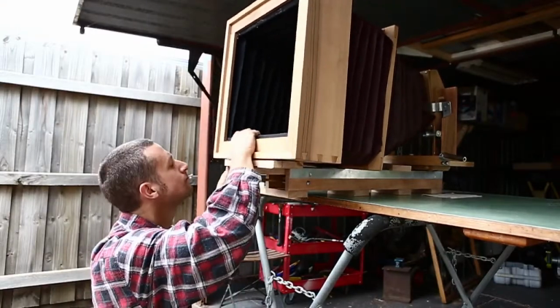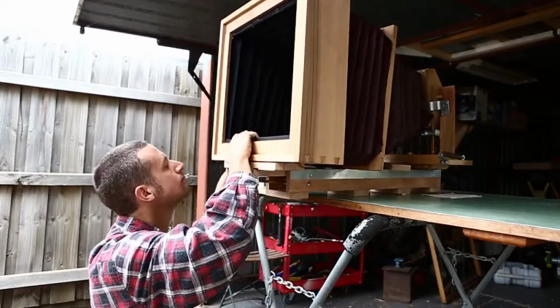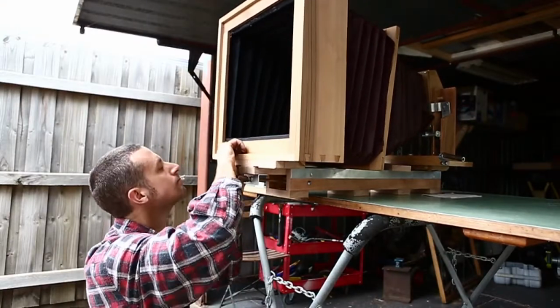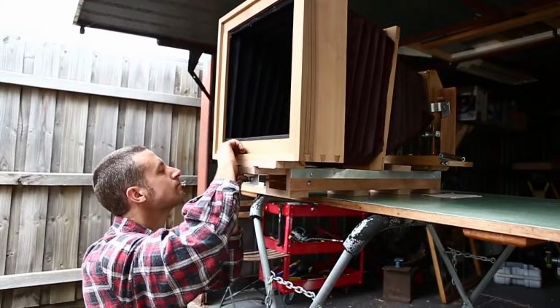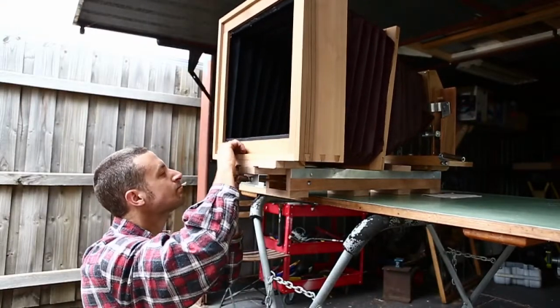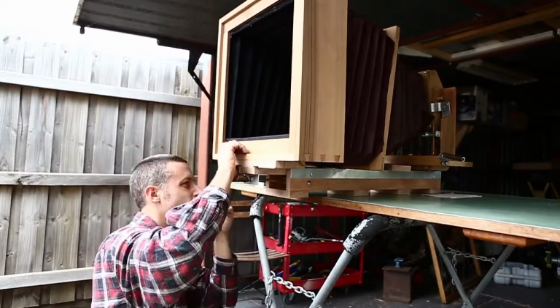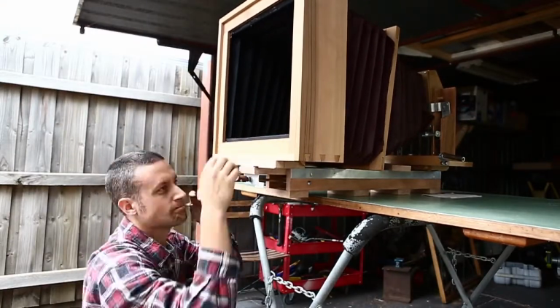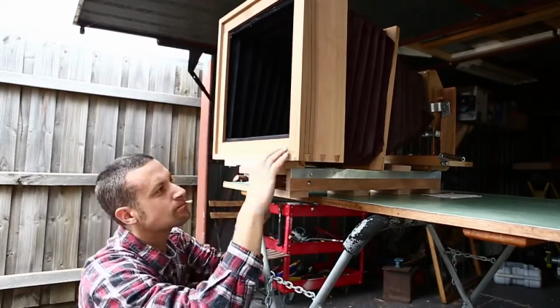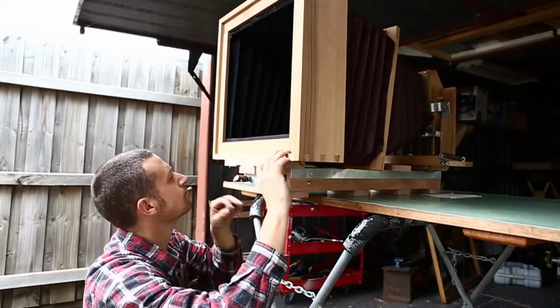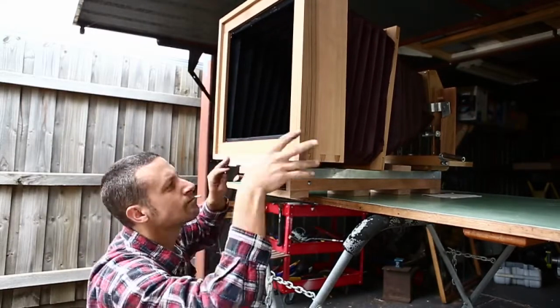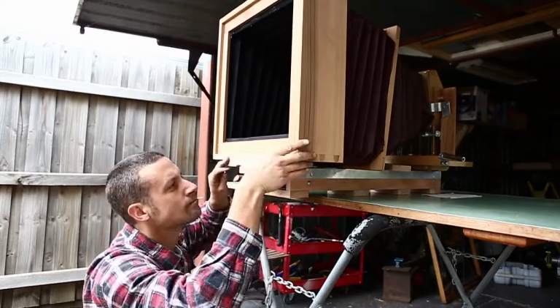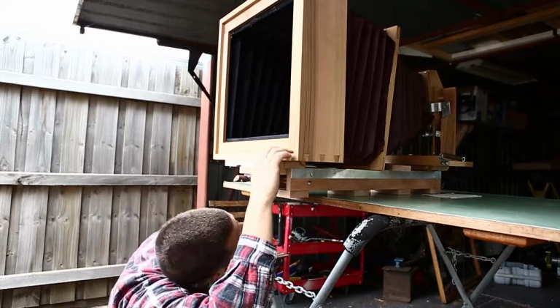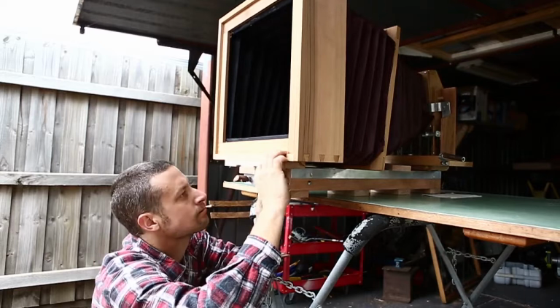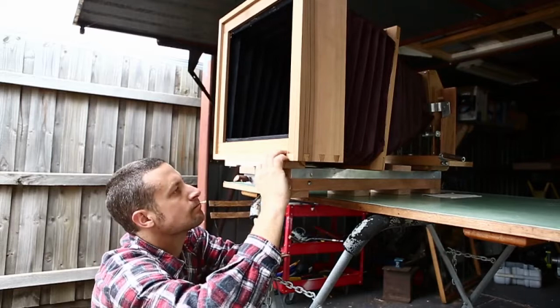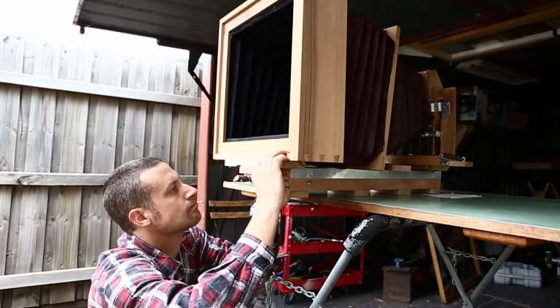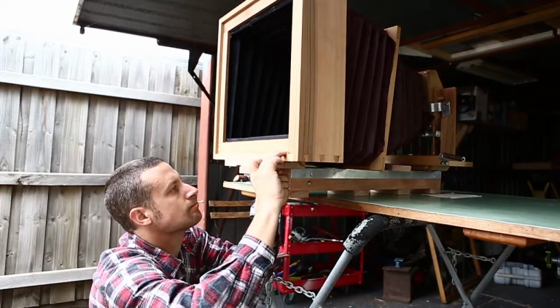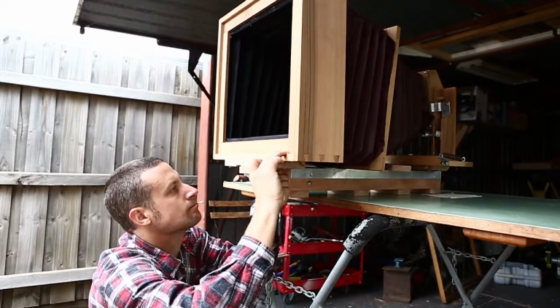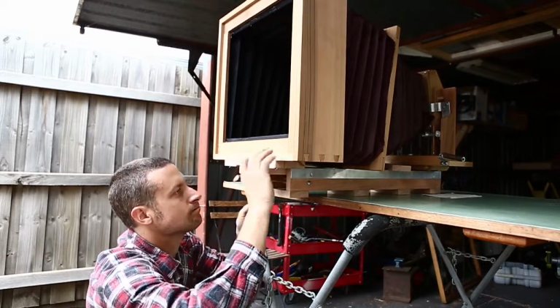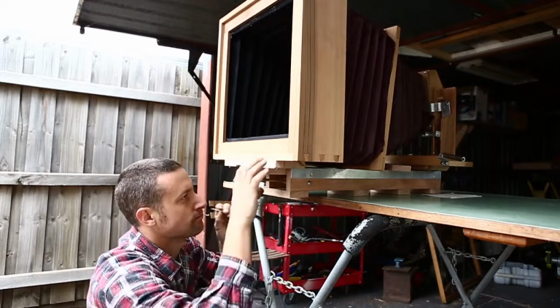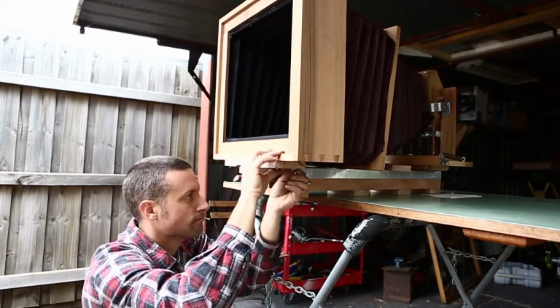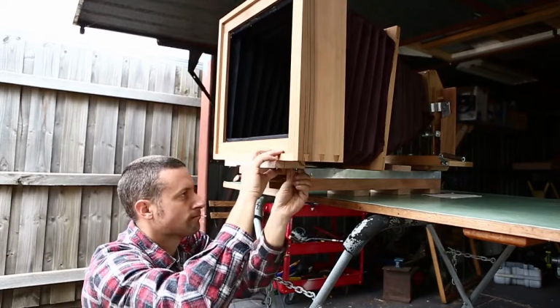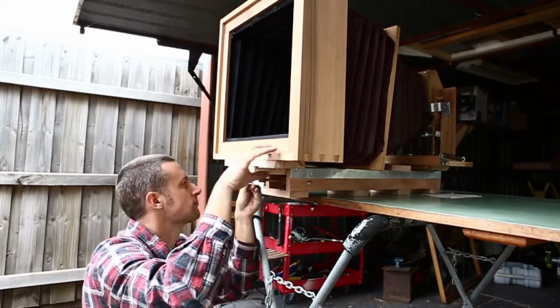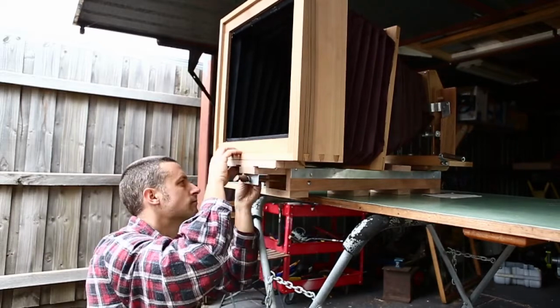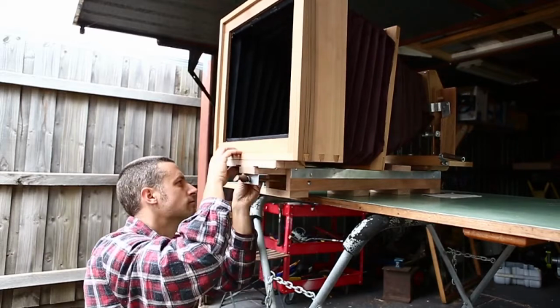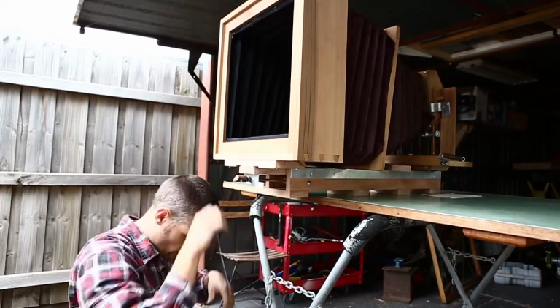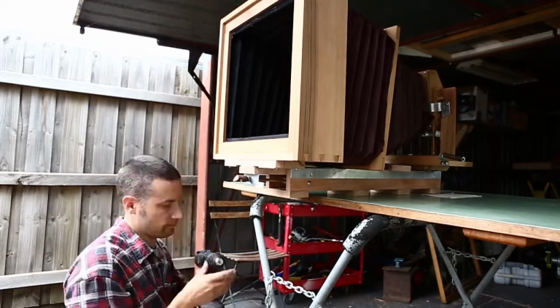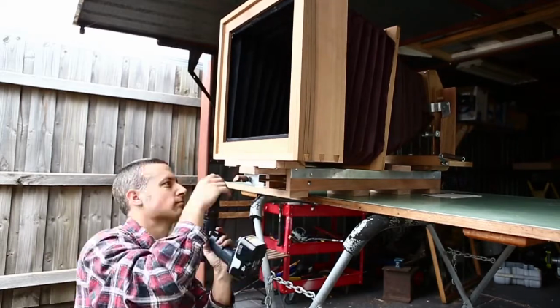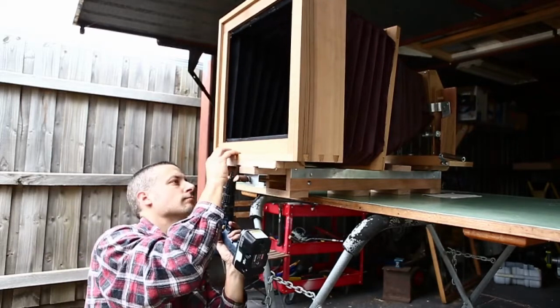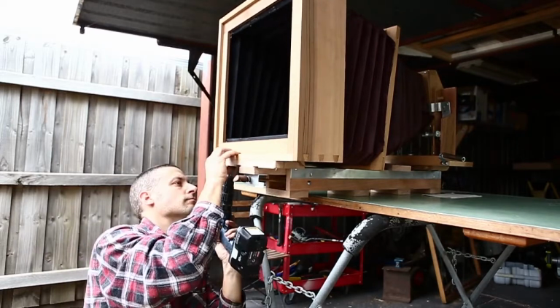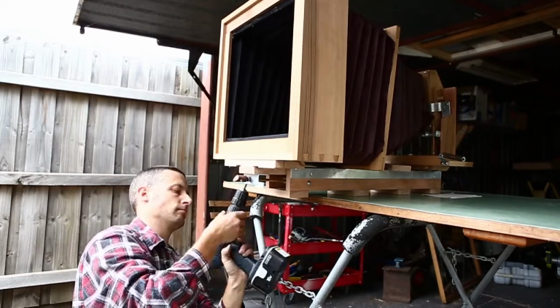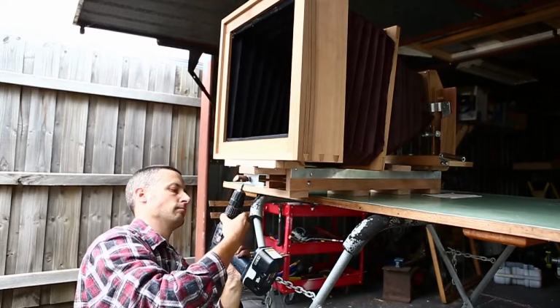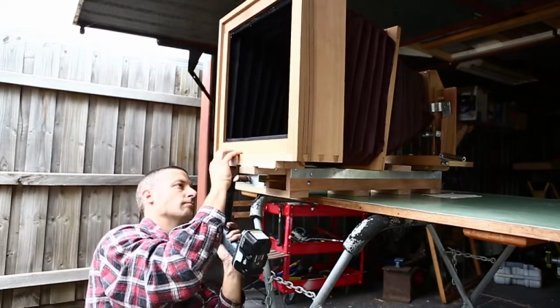Since making this I've thrown that bellows in the bin and redone it — it's come out a lot better.